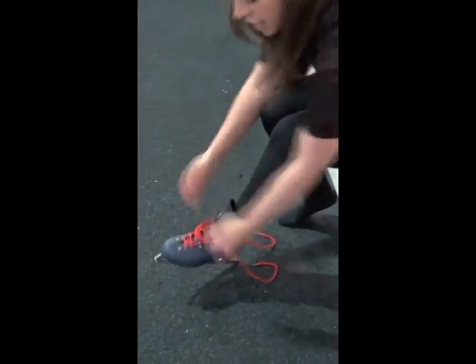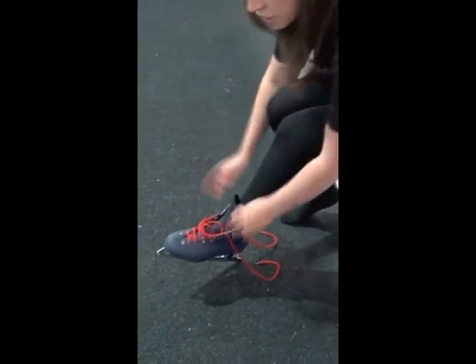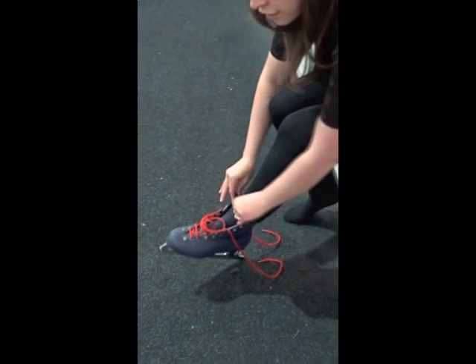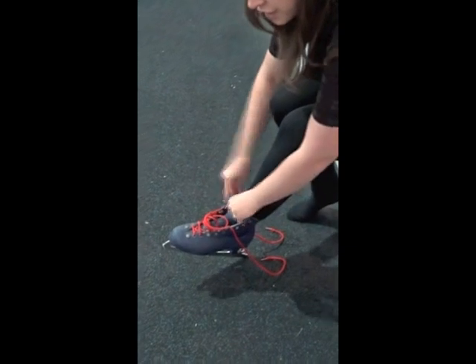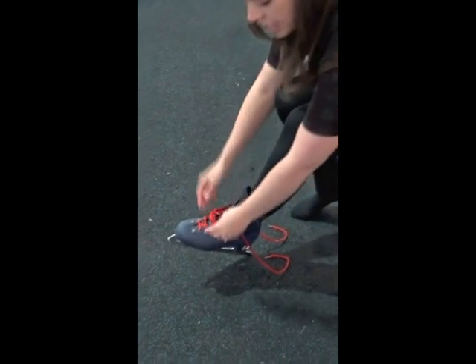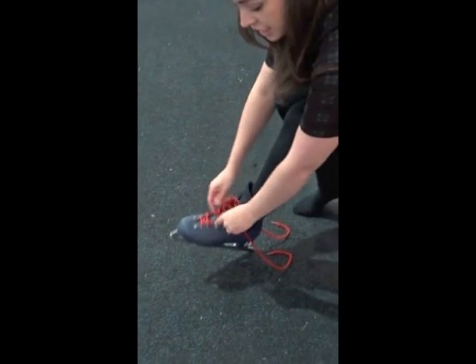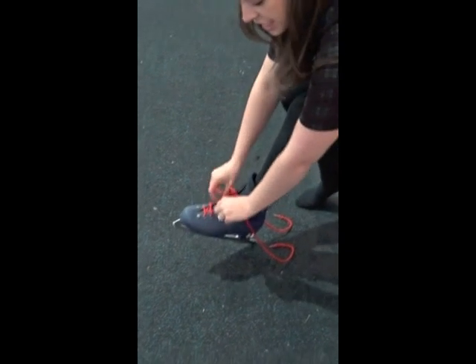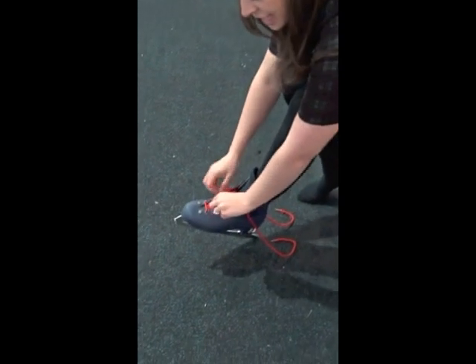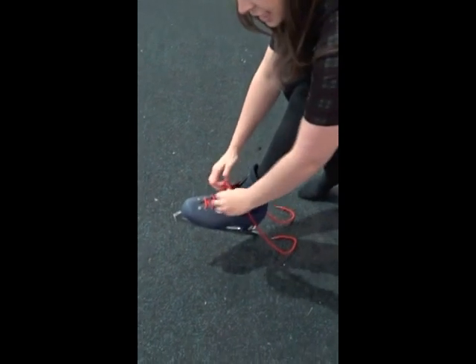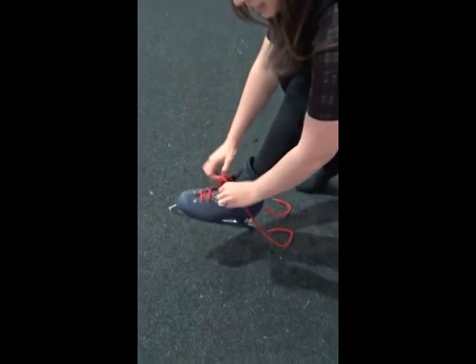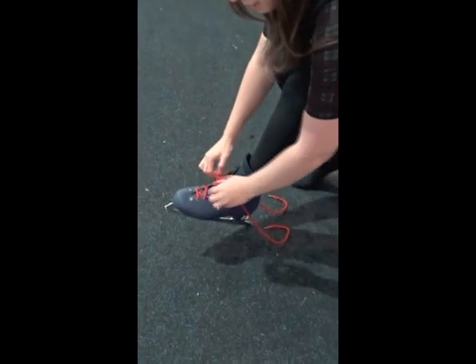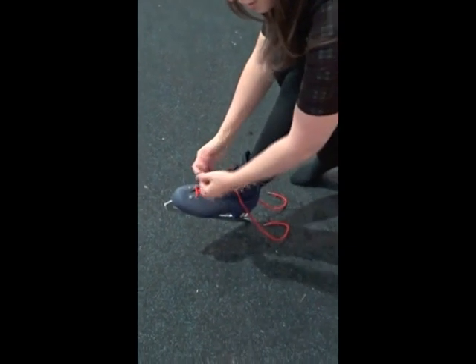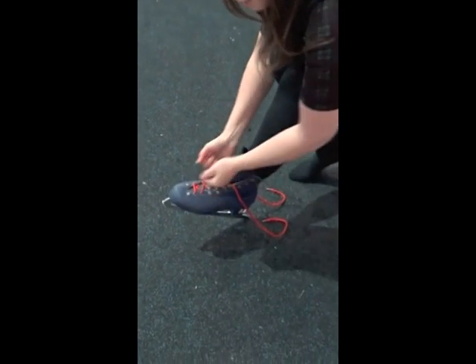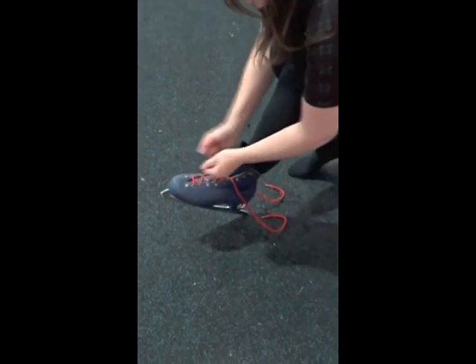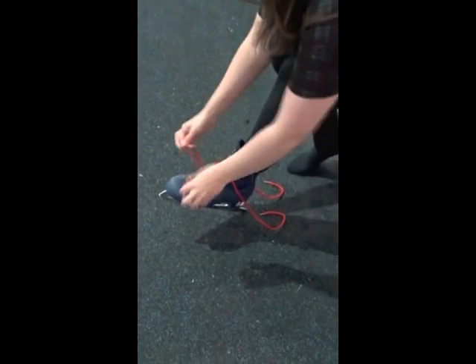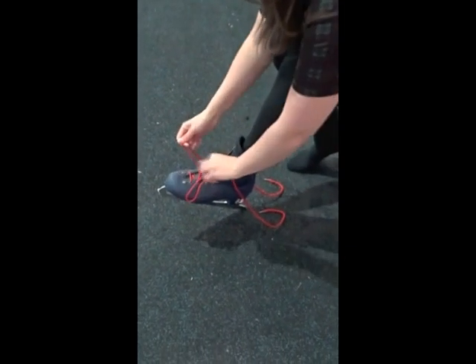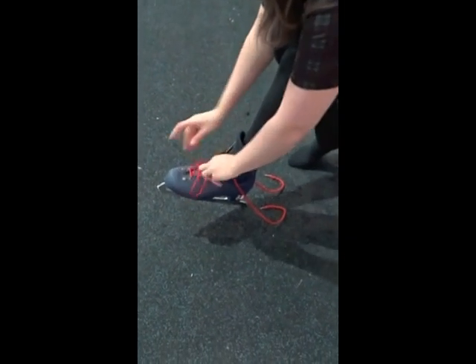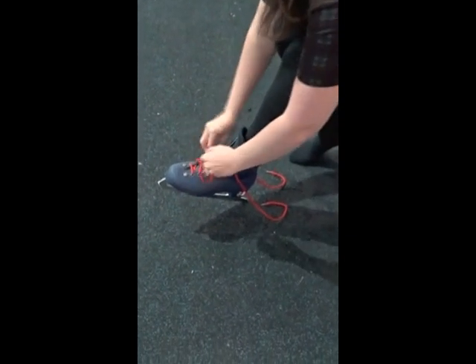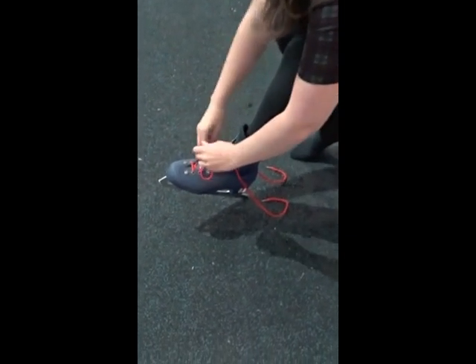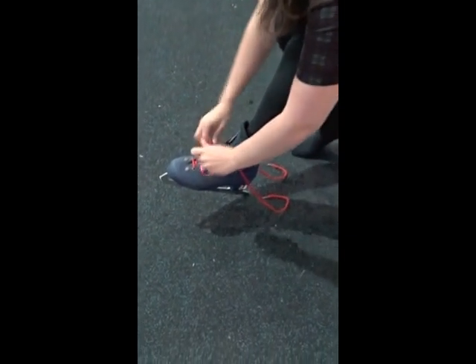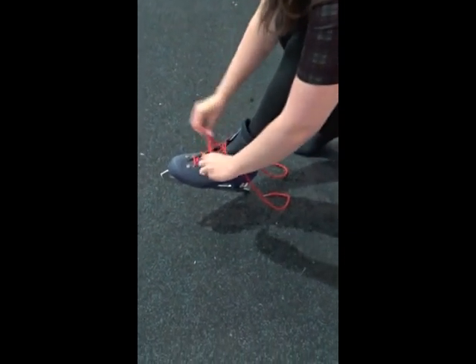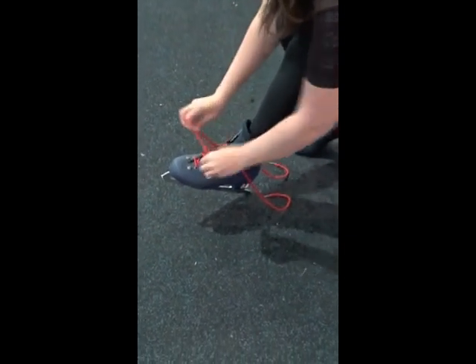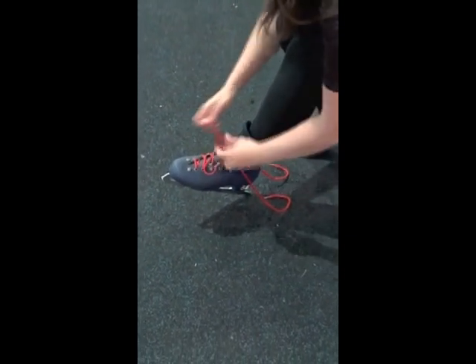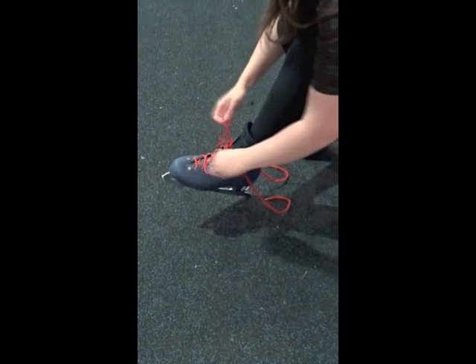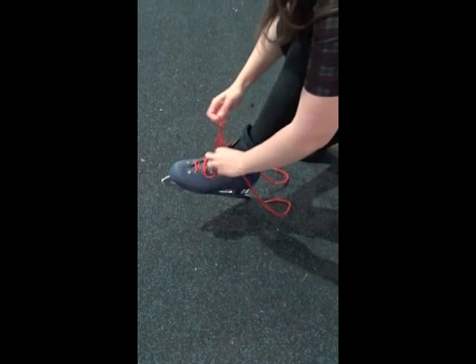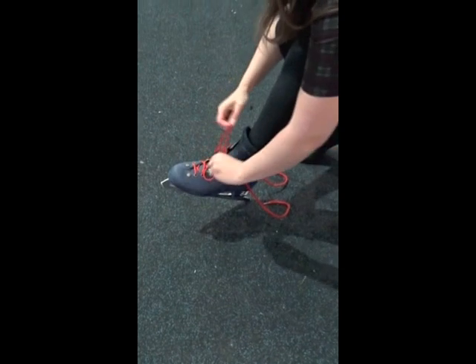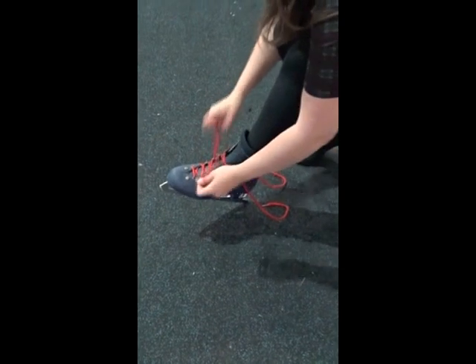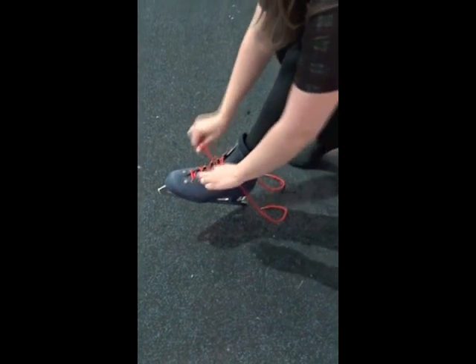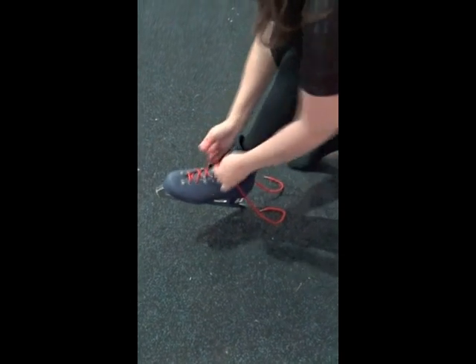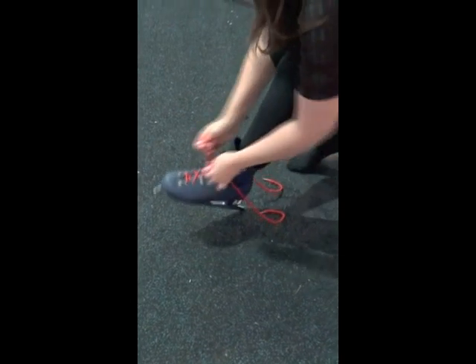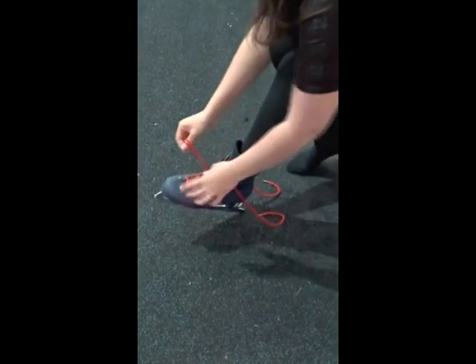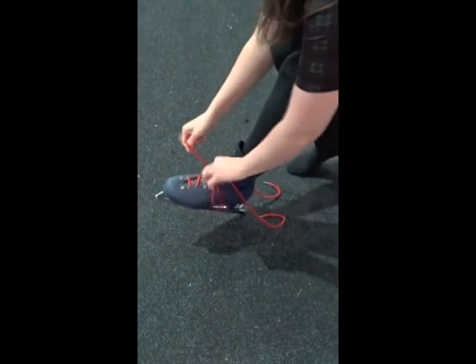Once you put your foot in, you need to tighten the laces at the bottom as tight as you can, just to keep your foot secure.